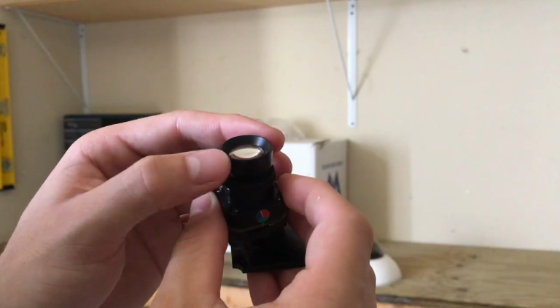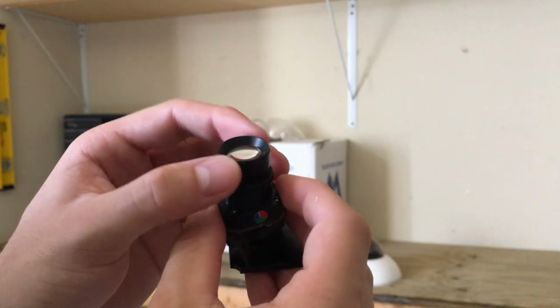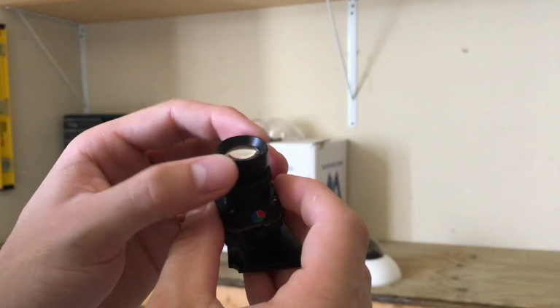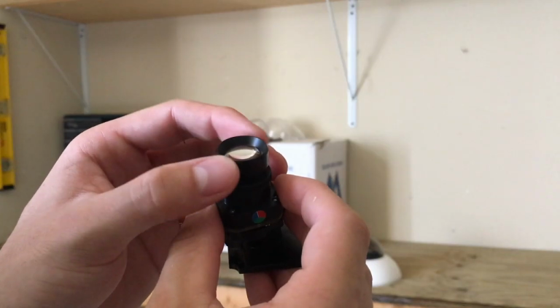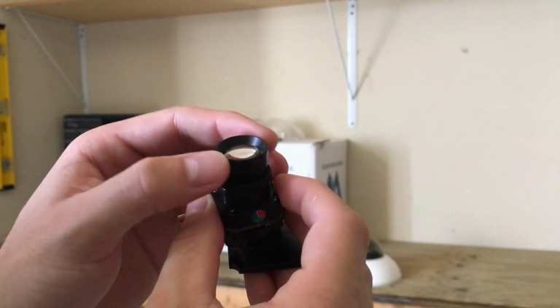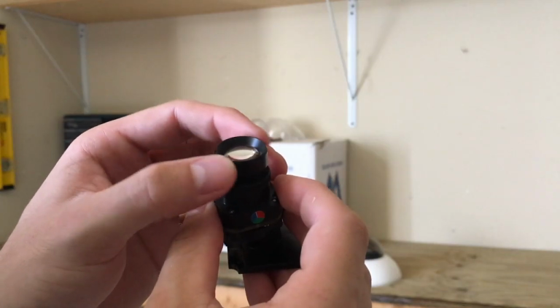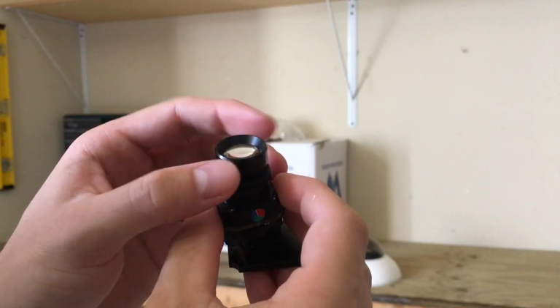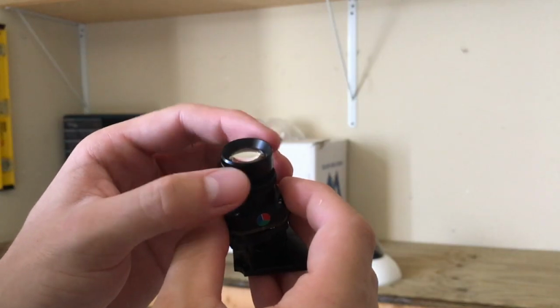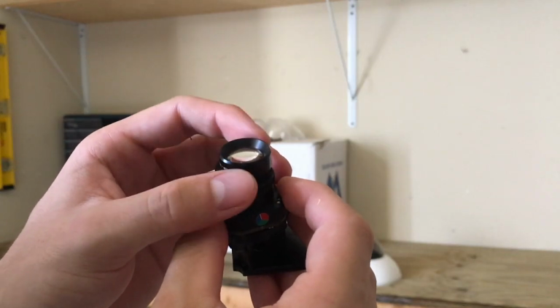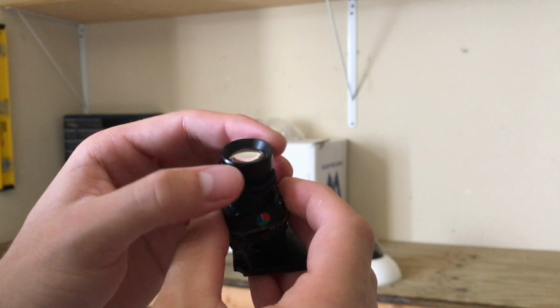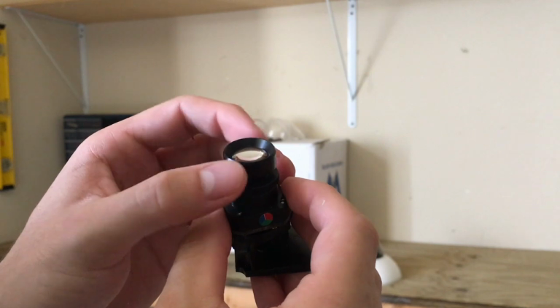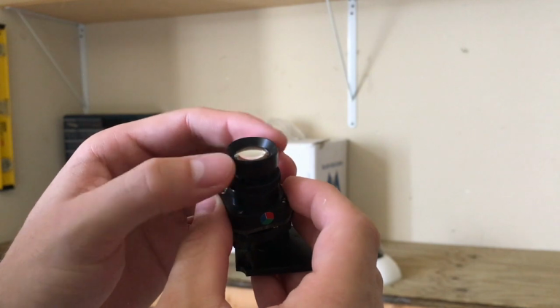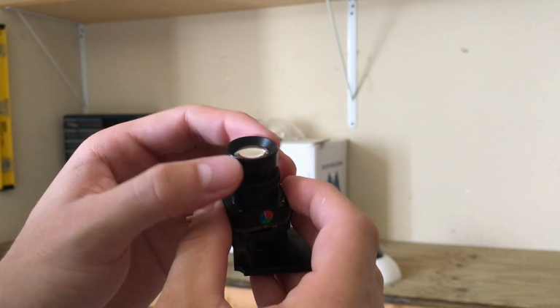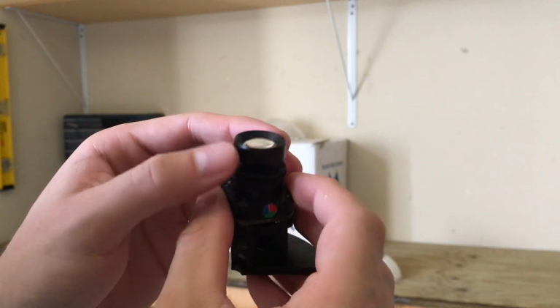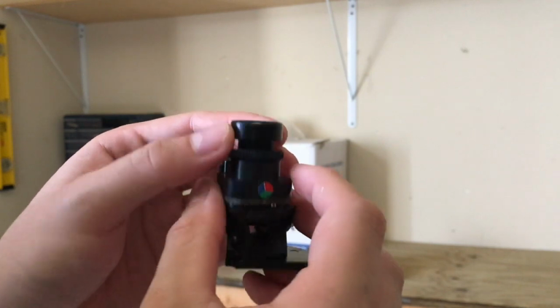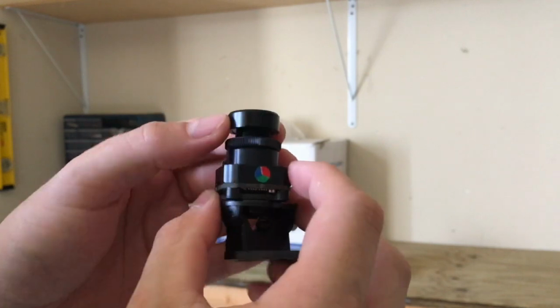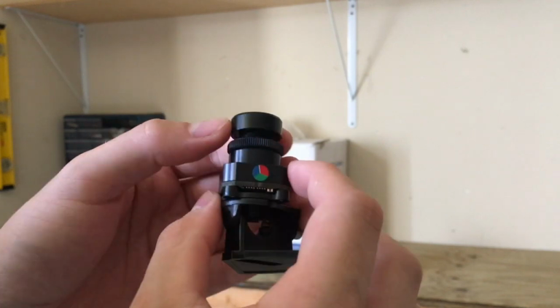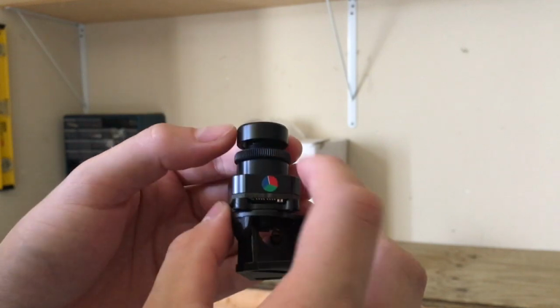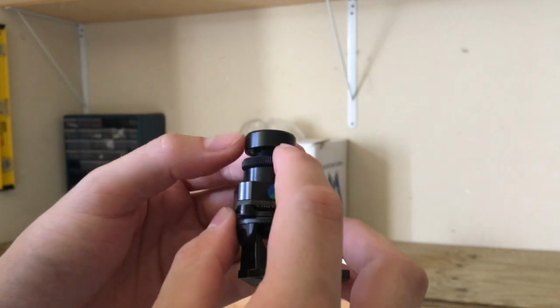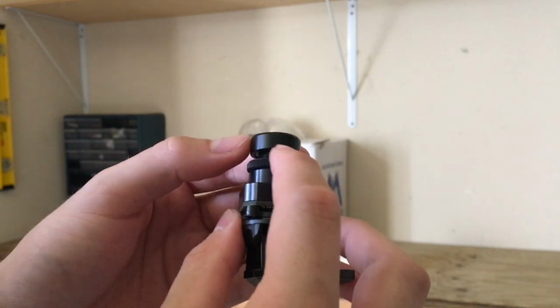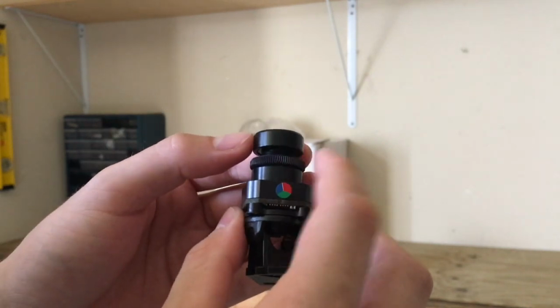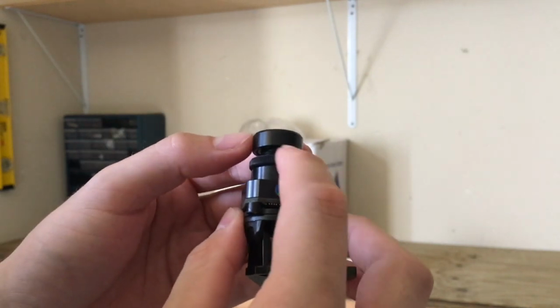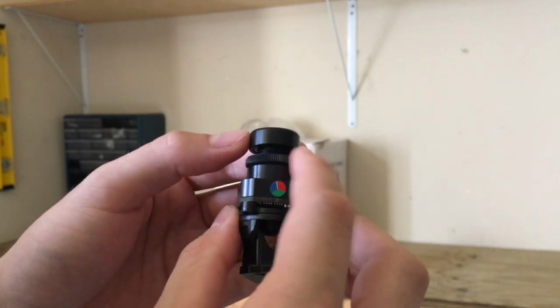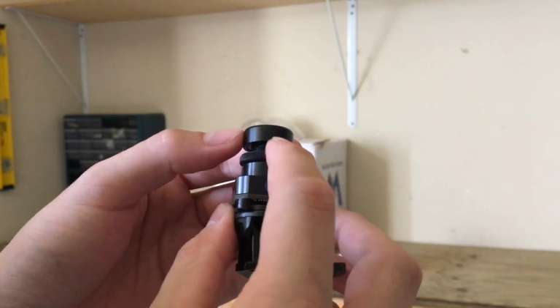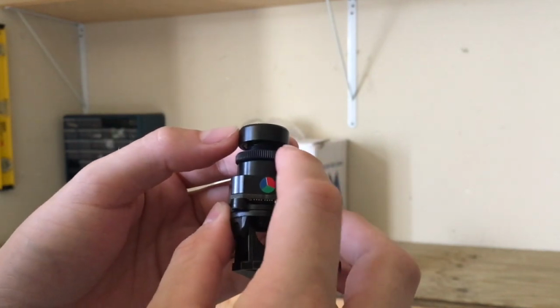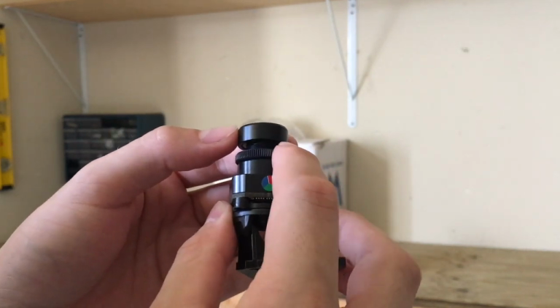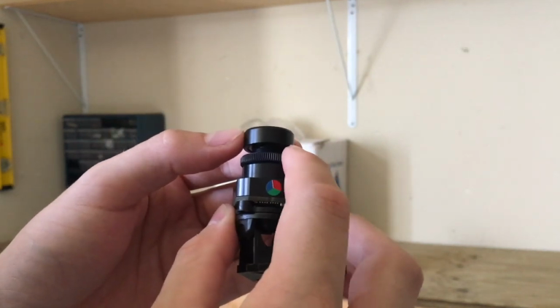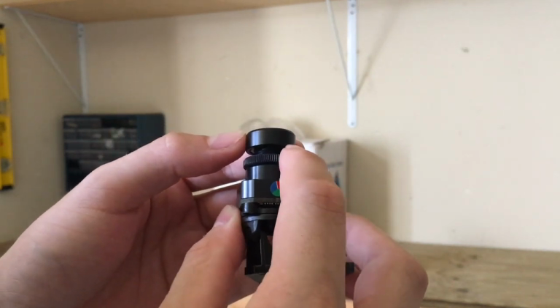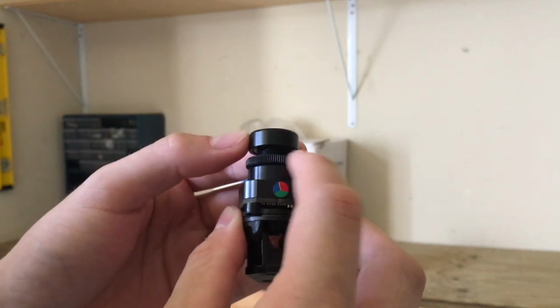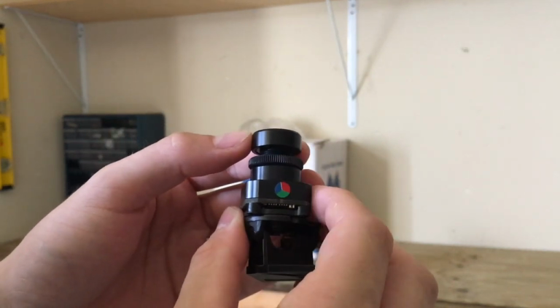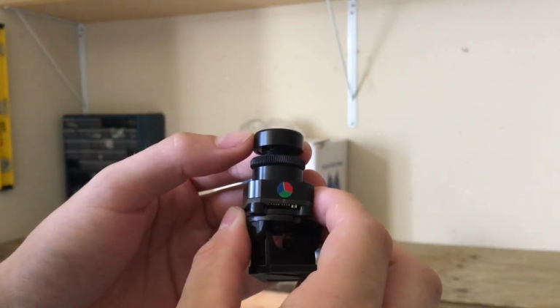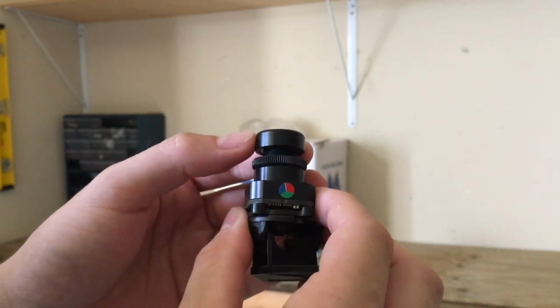This is the lens that you're going to turn to focus it, and here's the nut that you're going to tighten once it's focused.